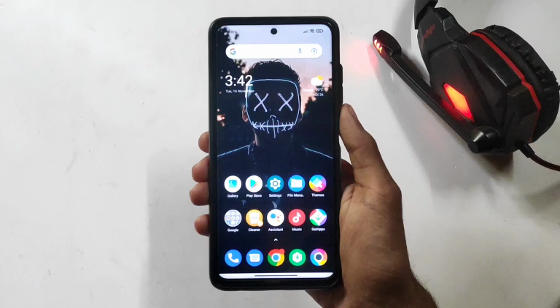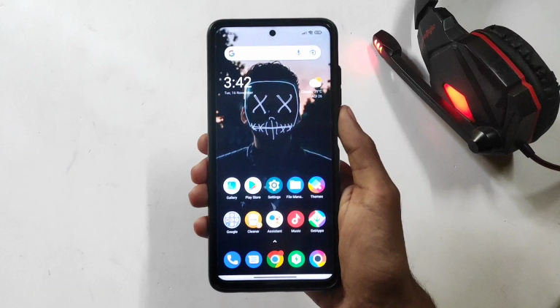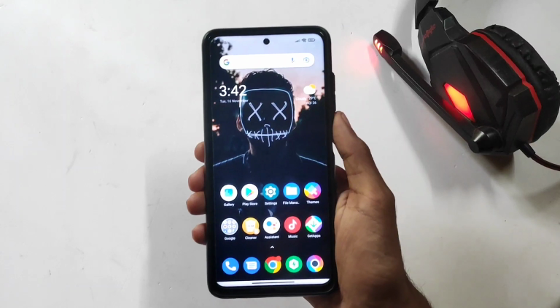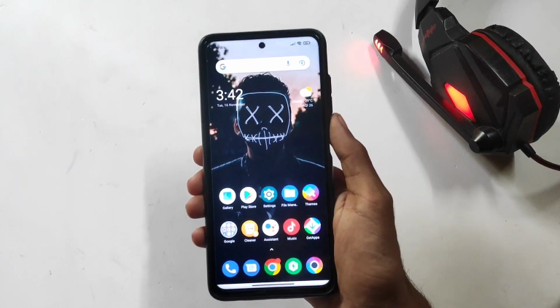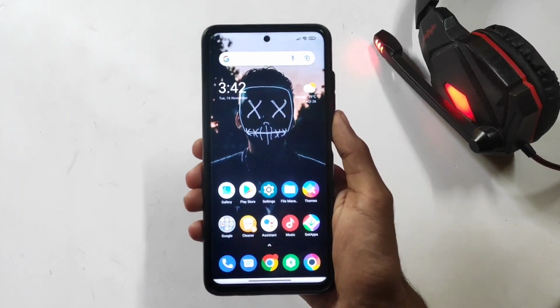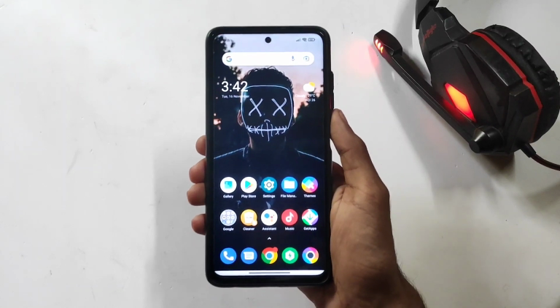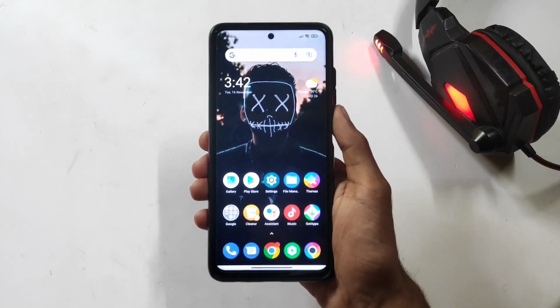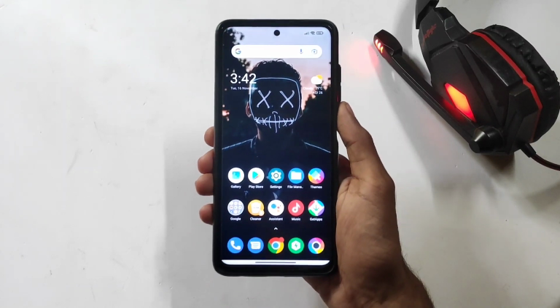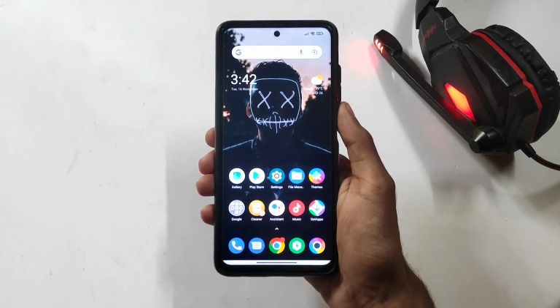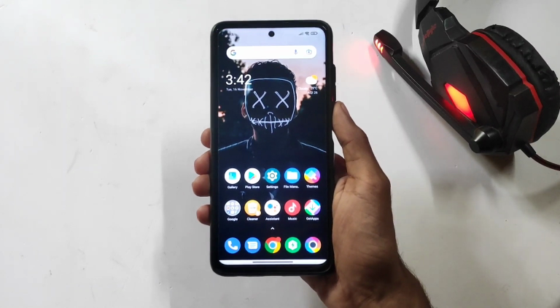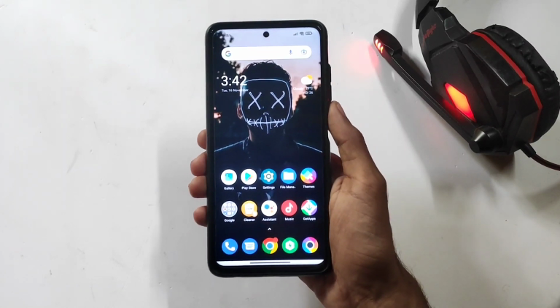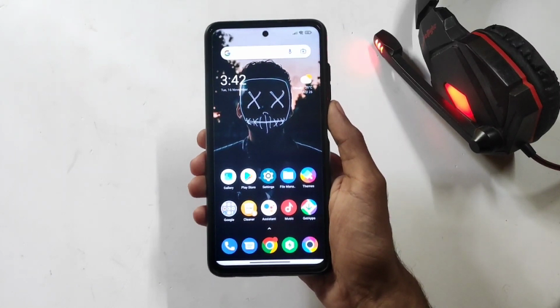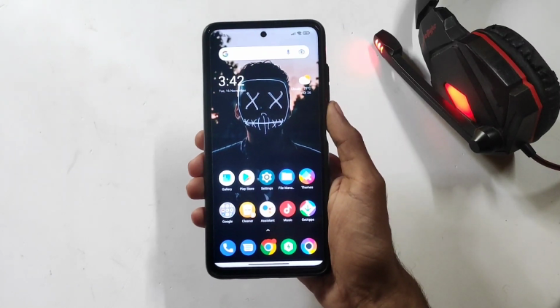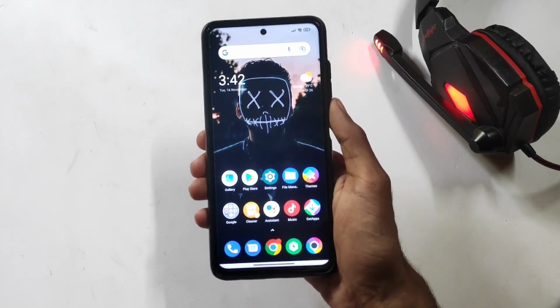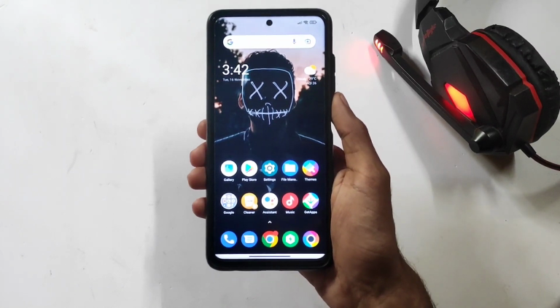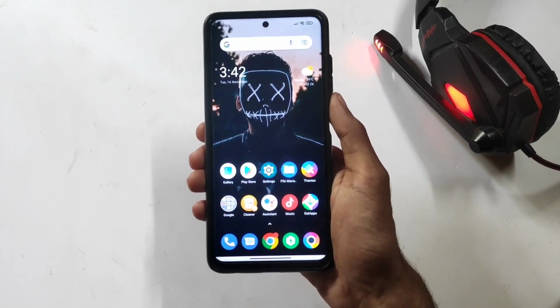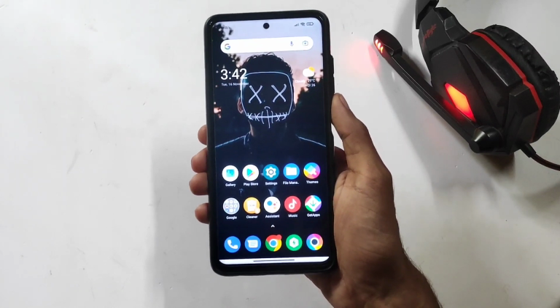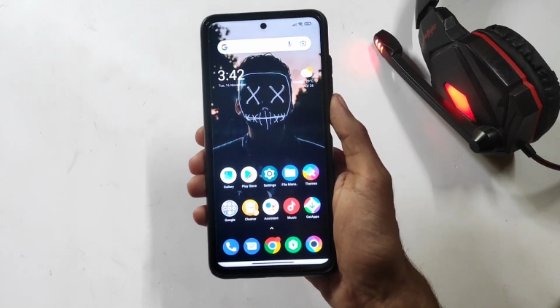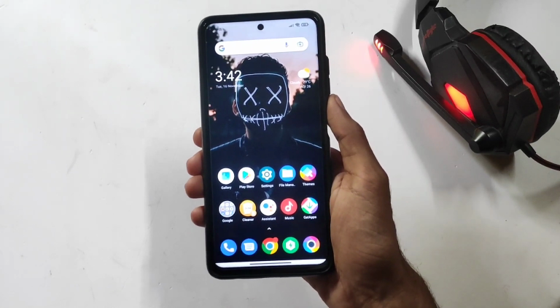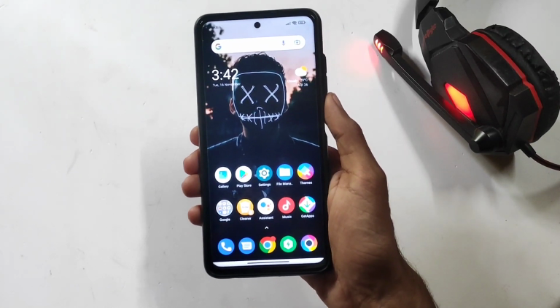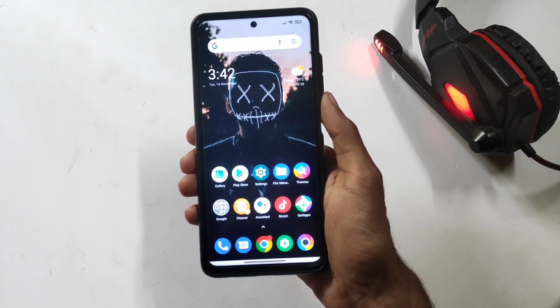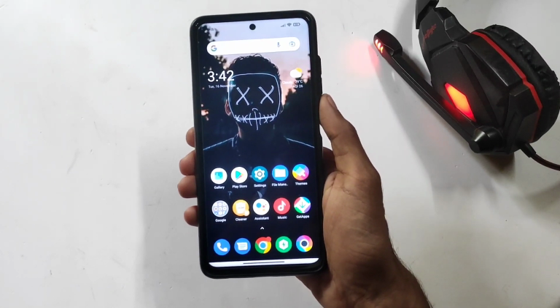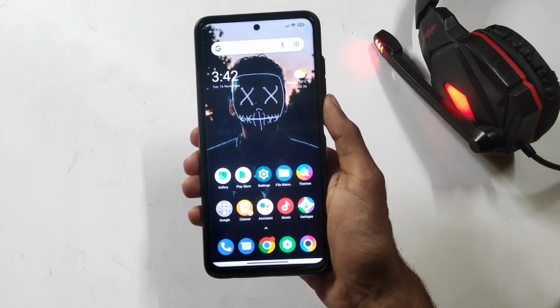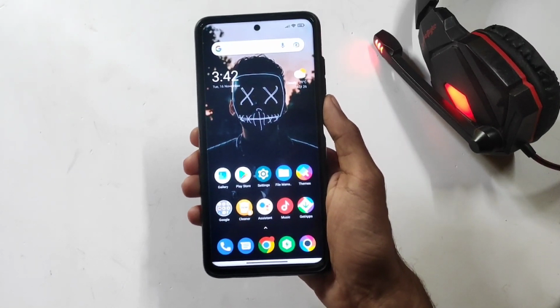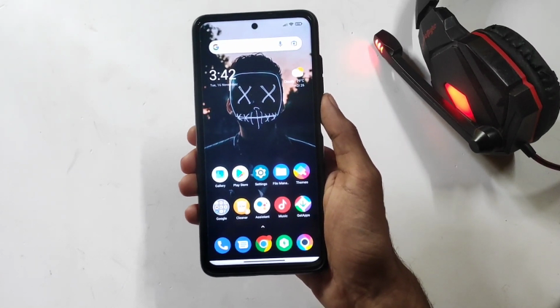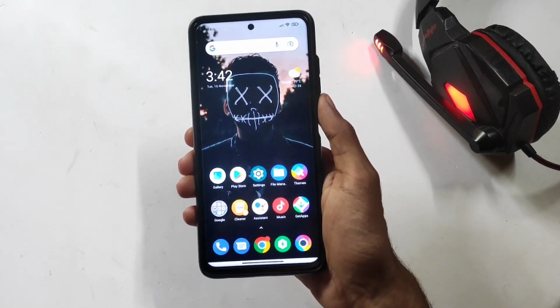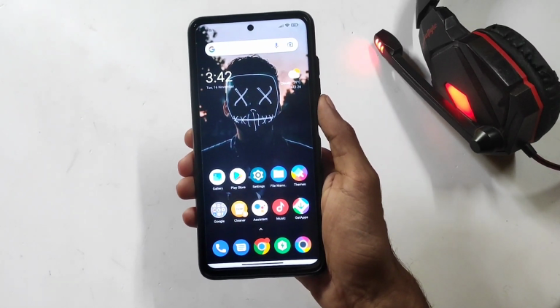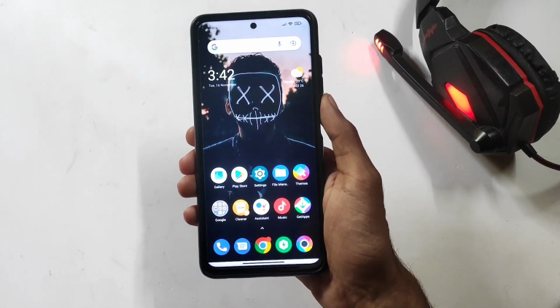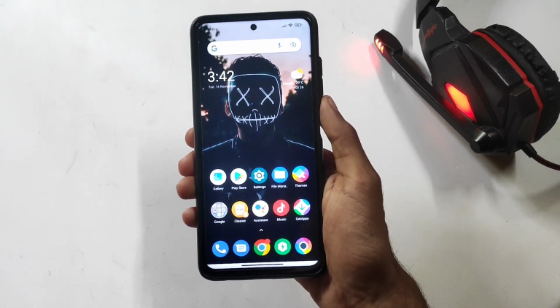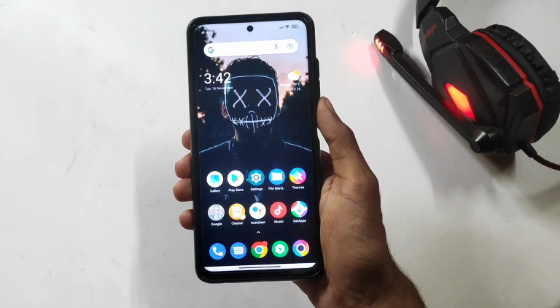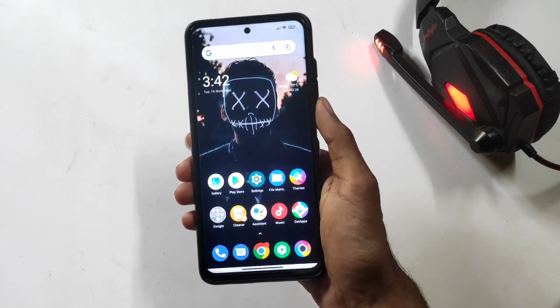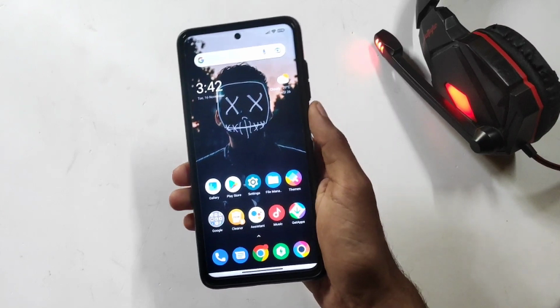Hi guys, welcome to the new video. Today's video is the MiUI 12.5 Enhanced version update.